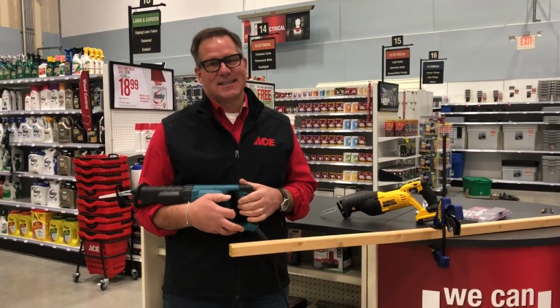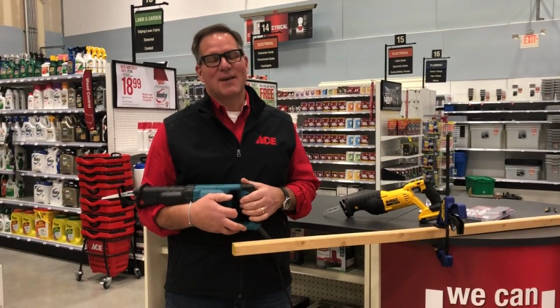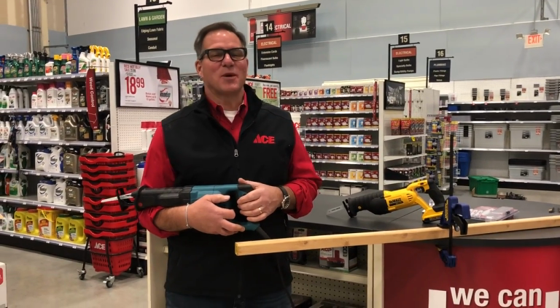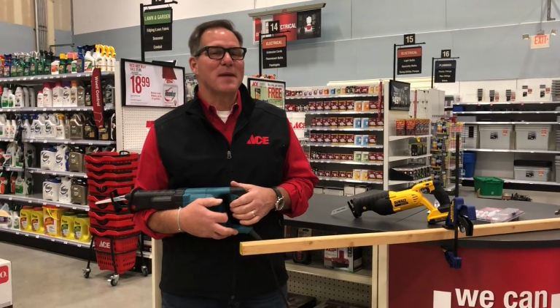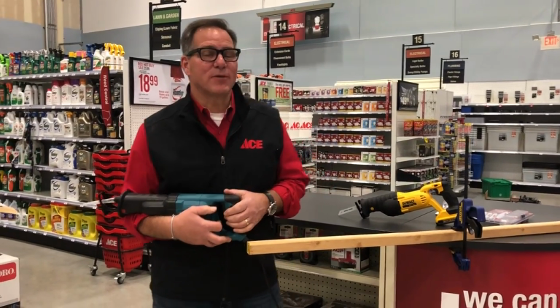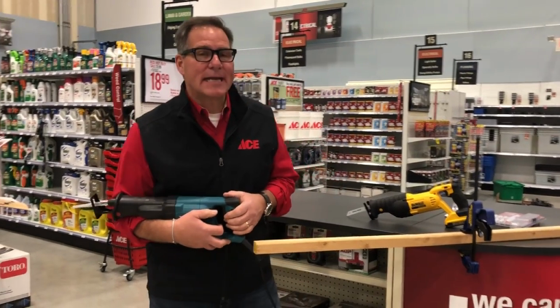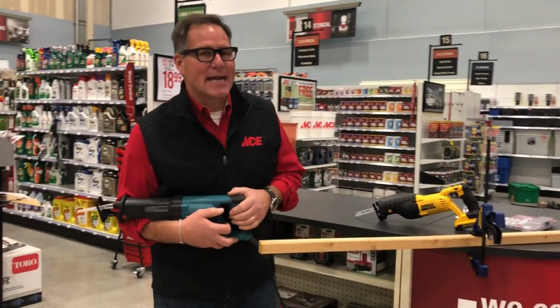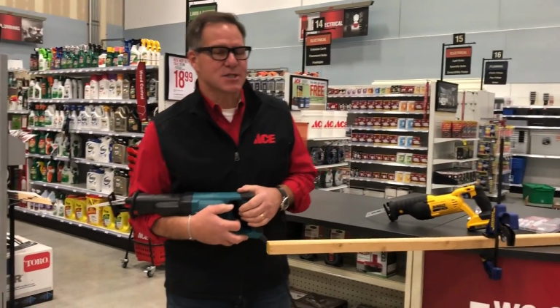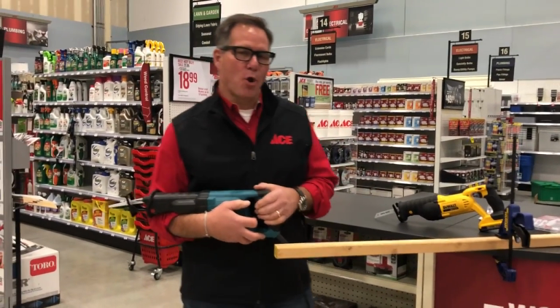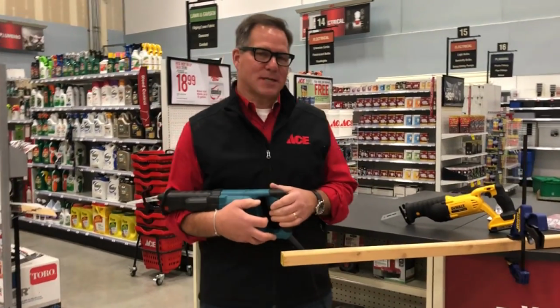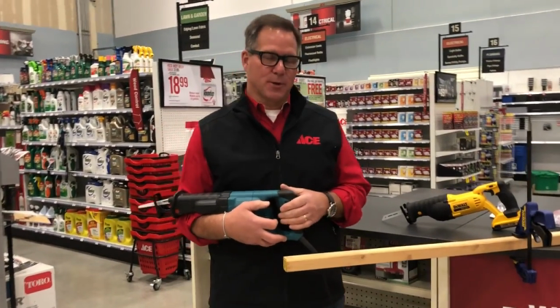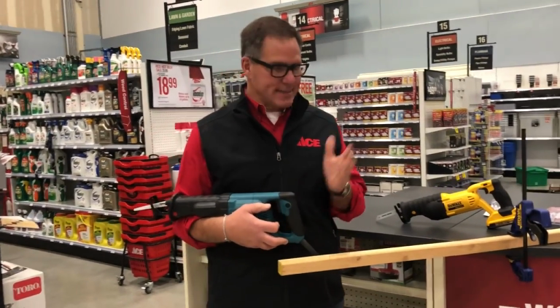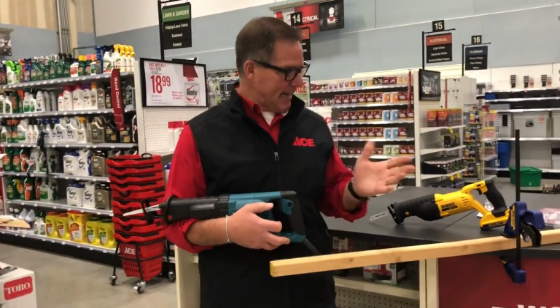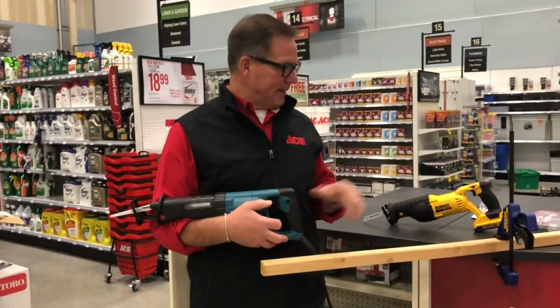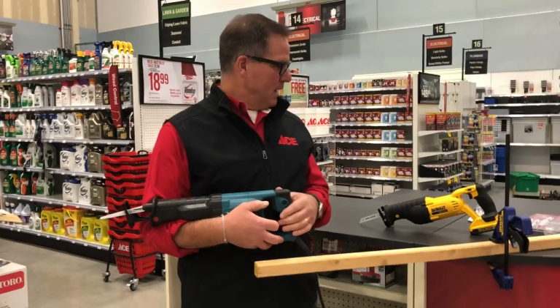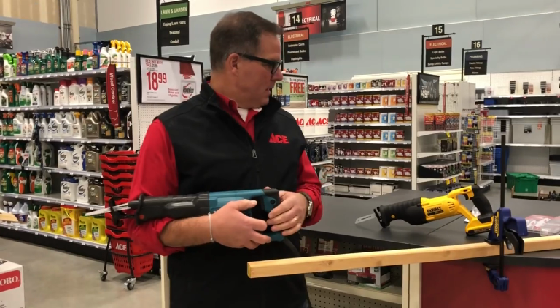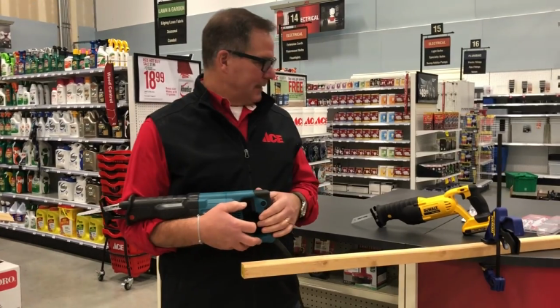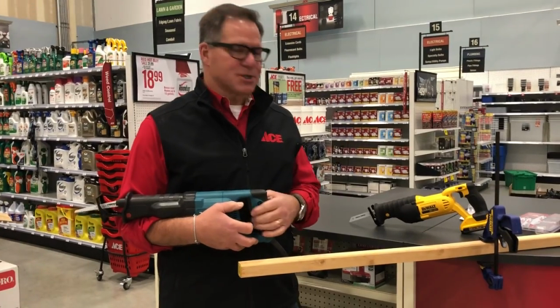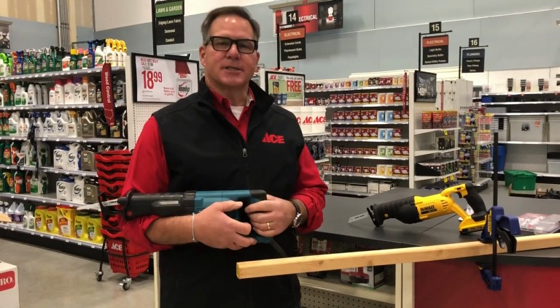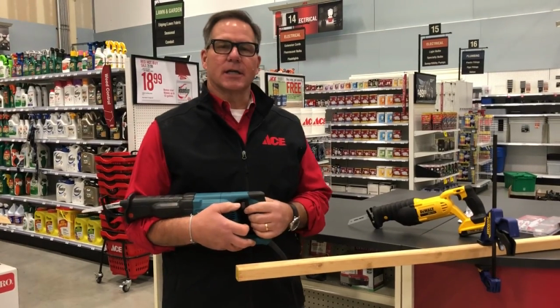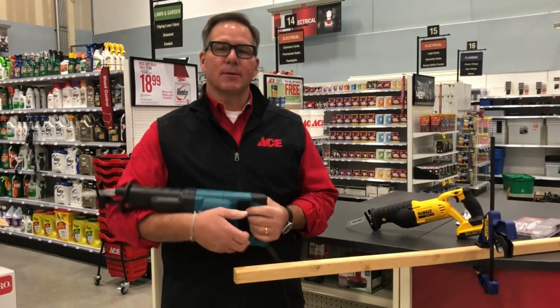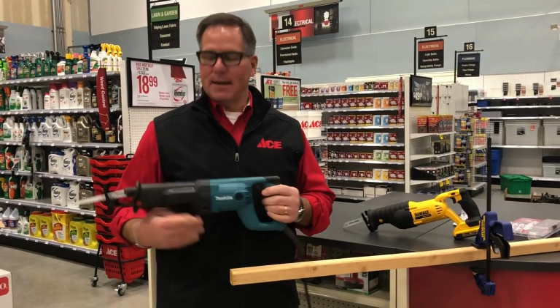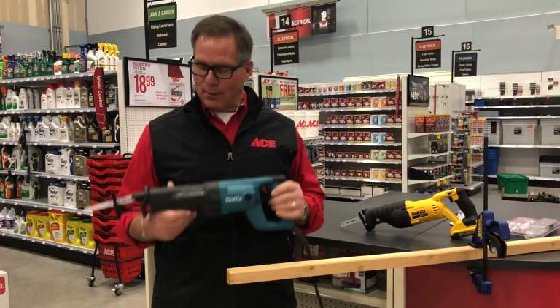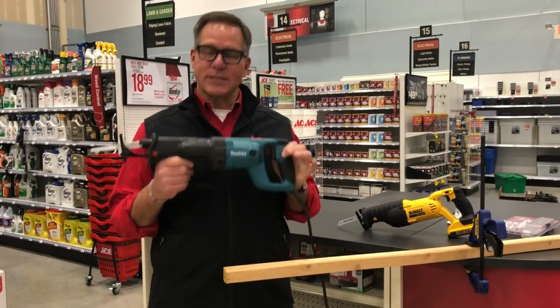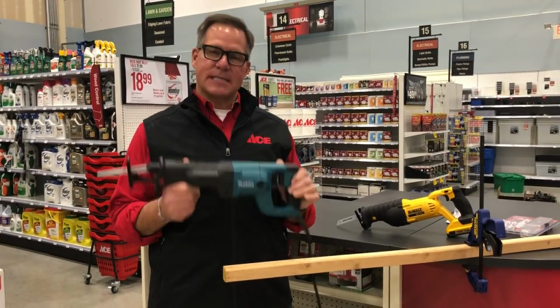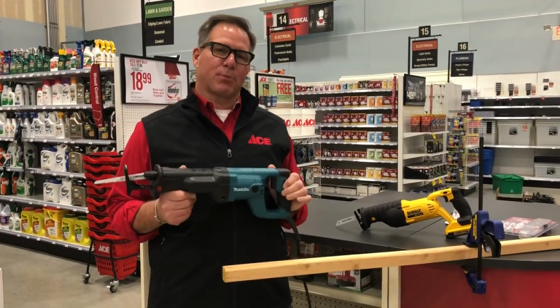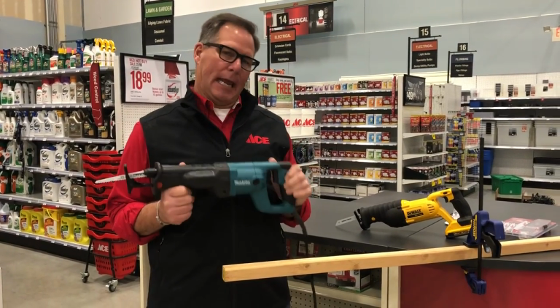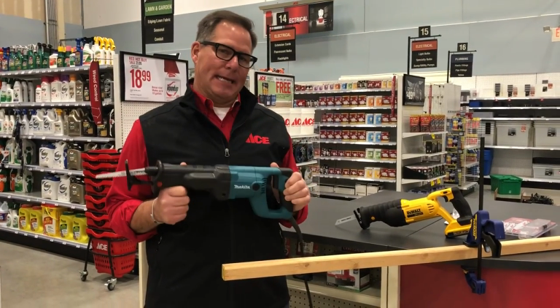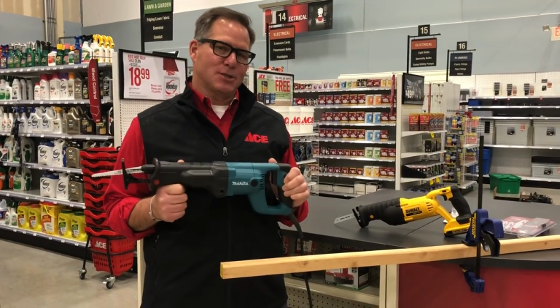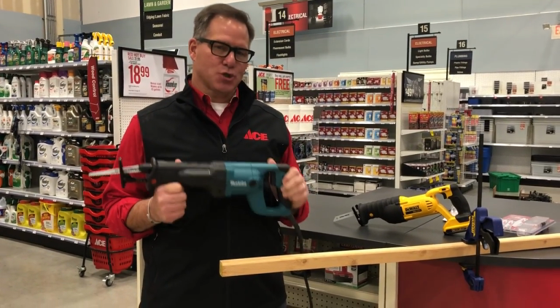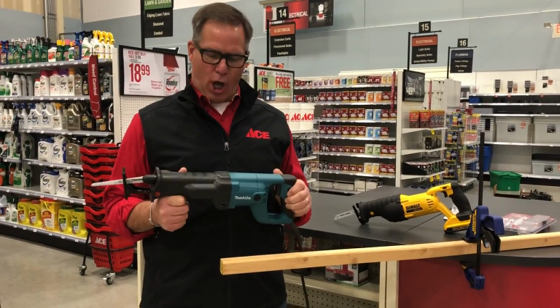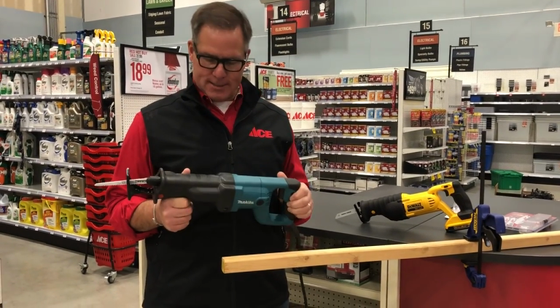Hi everyone, Lou Manfredini, ACE home expert, and today I'd like to talk to you a little bit about reciprocating saws.